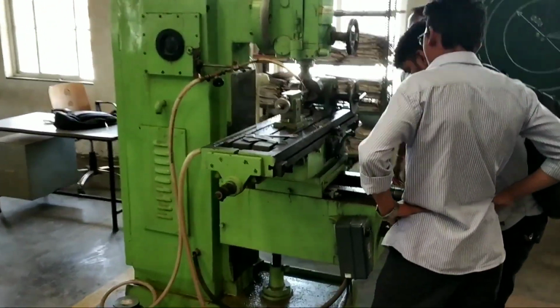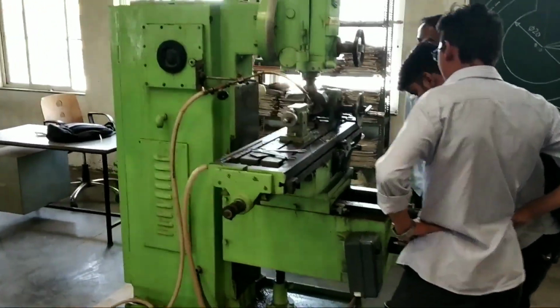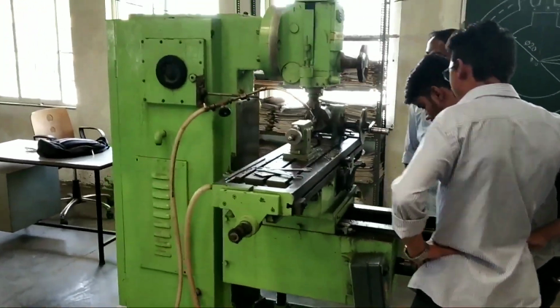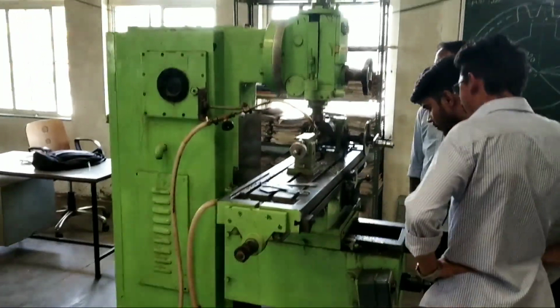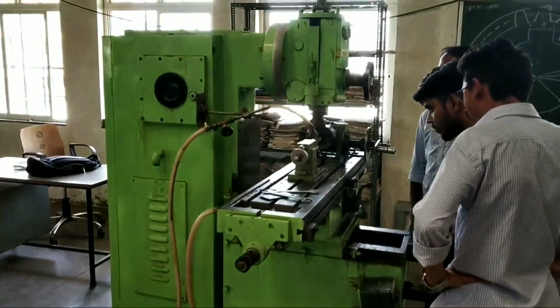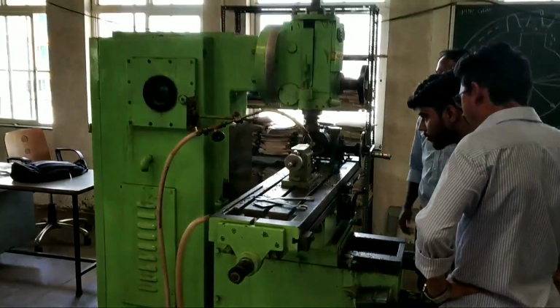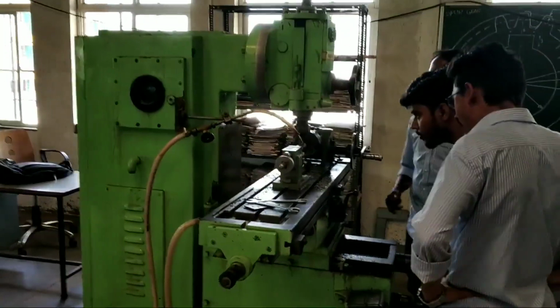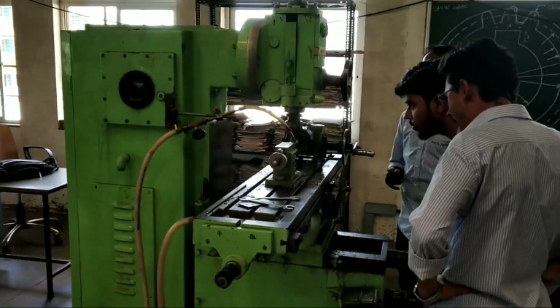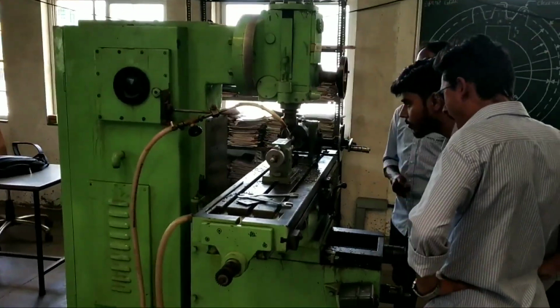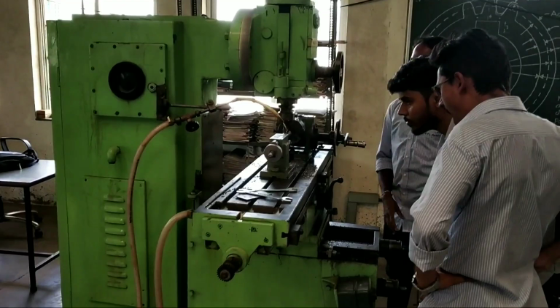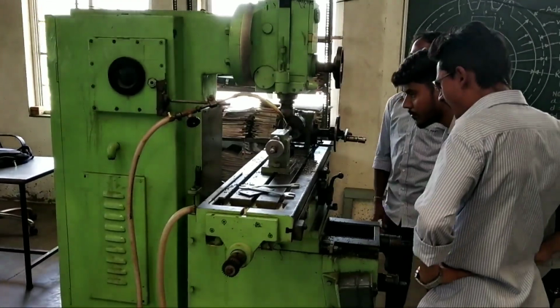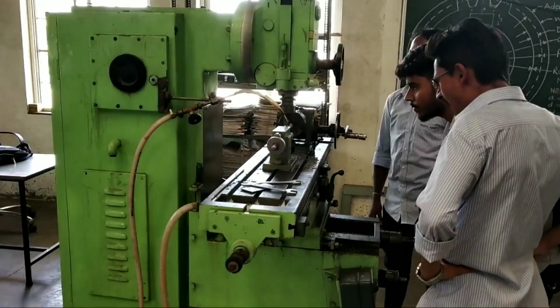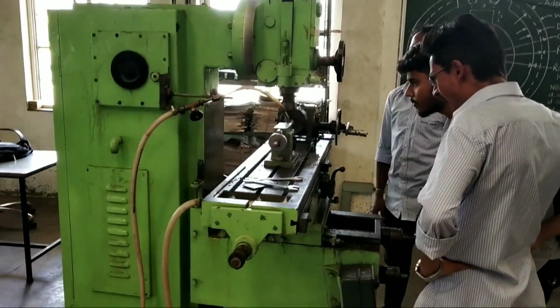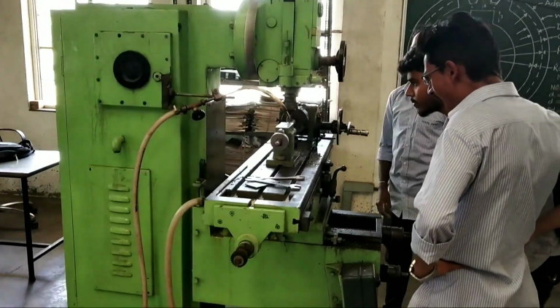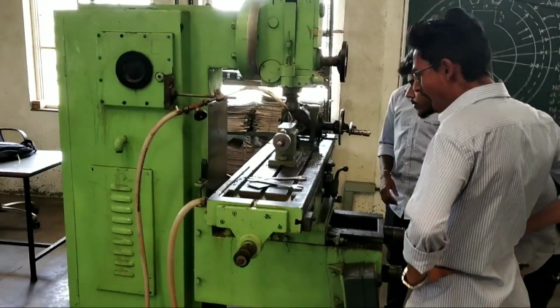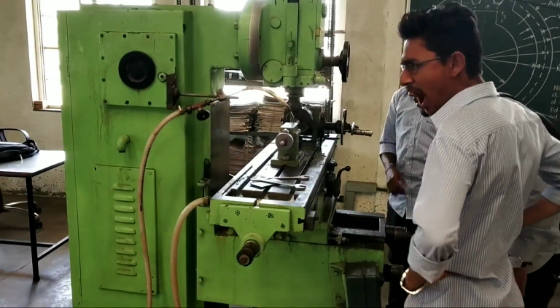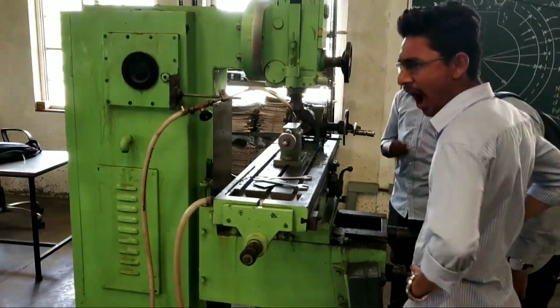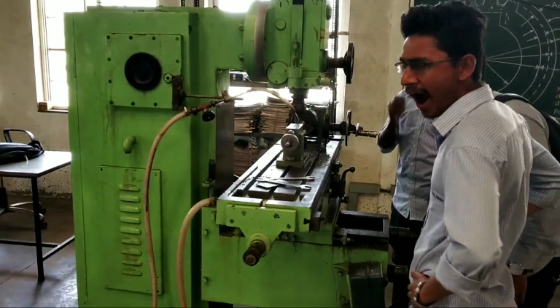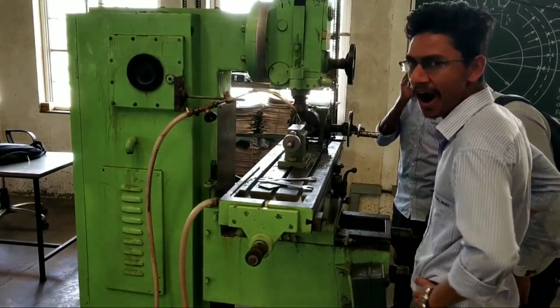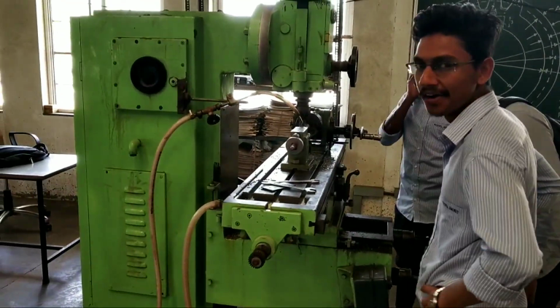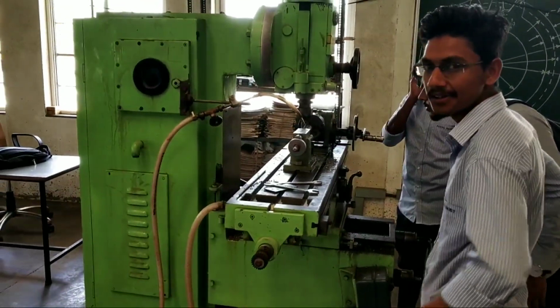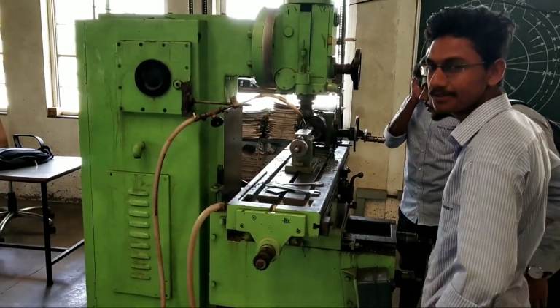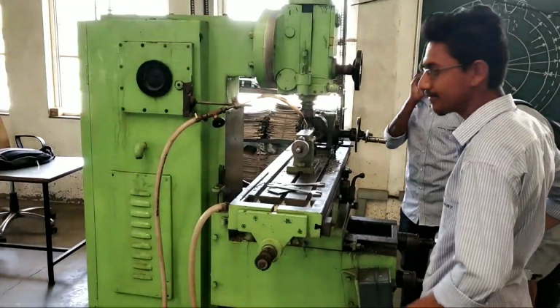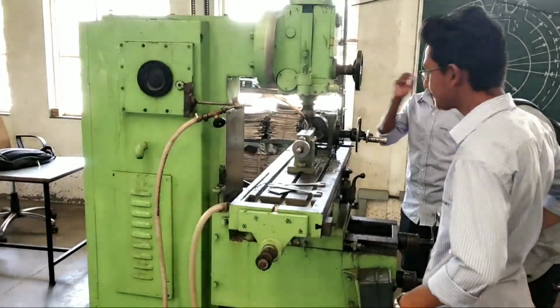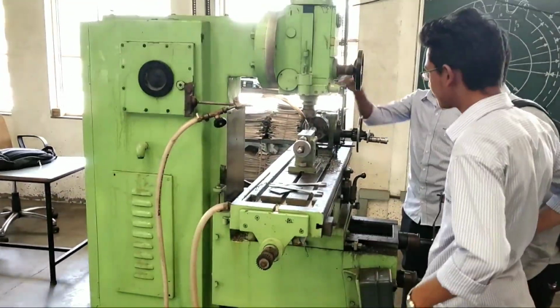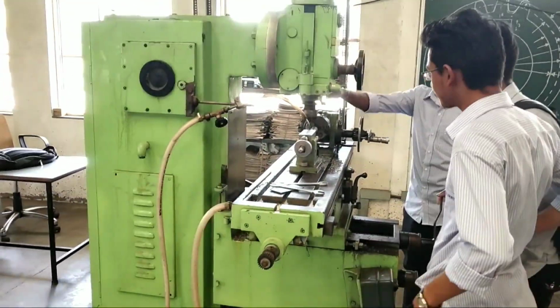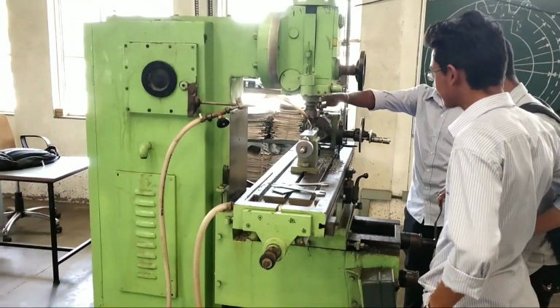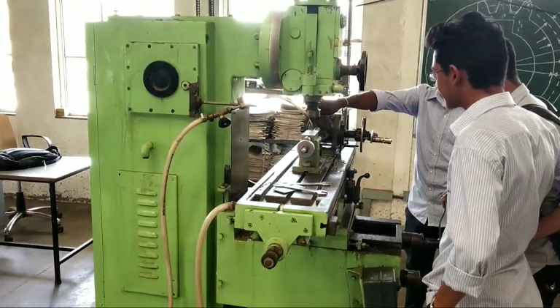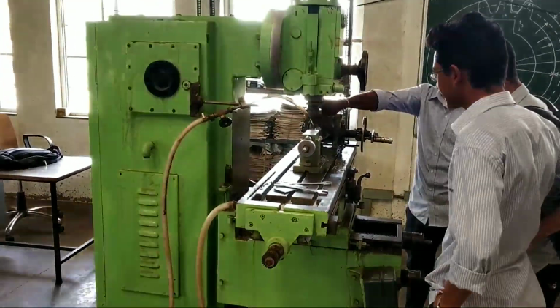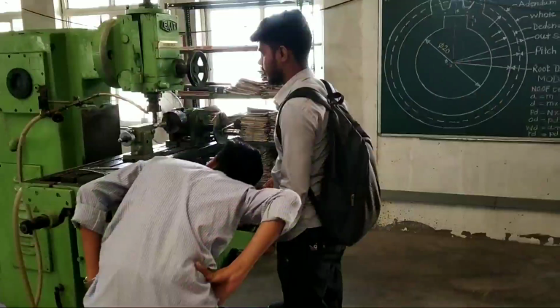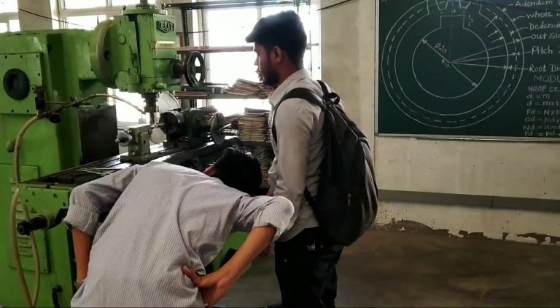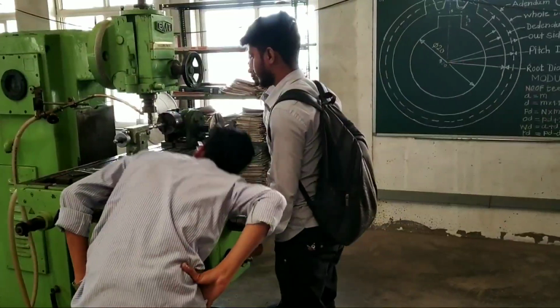Here is the milling machine and some students are working on the milling machine and producing drops.